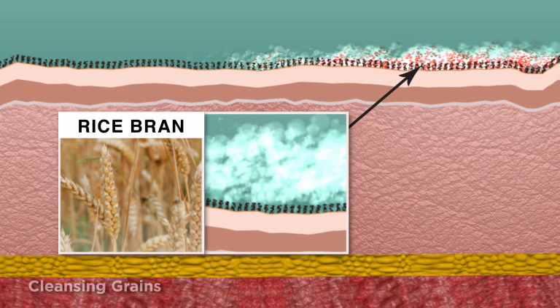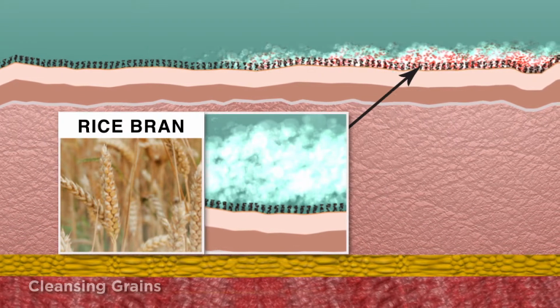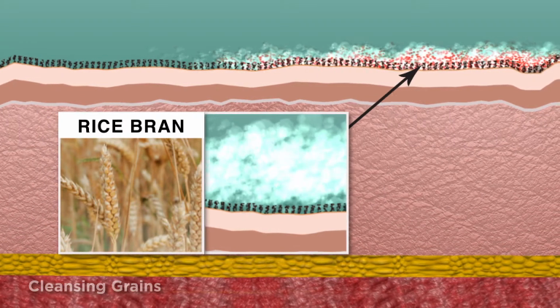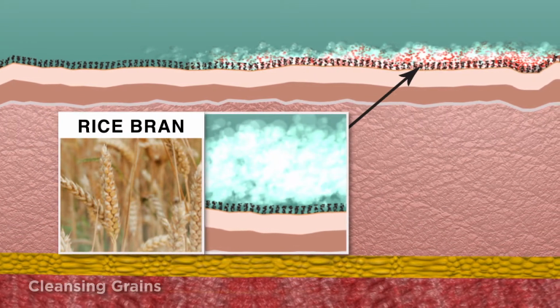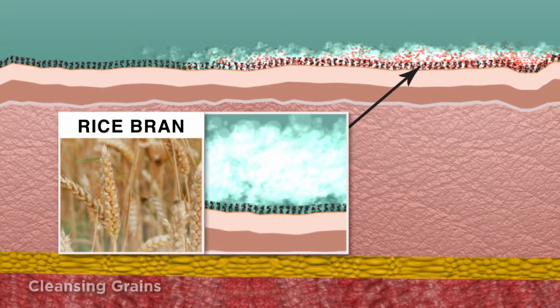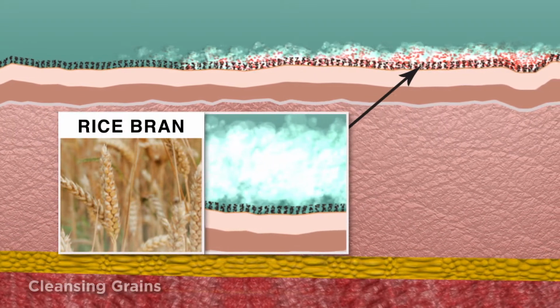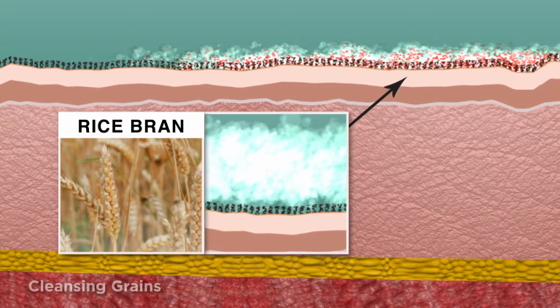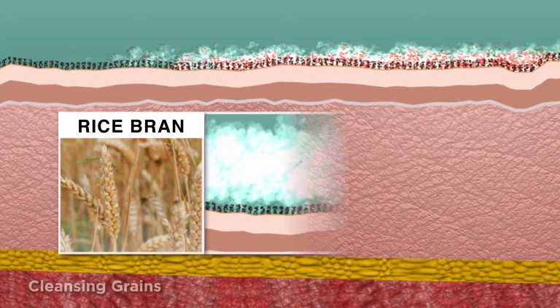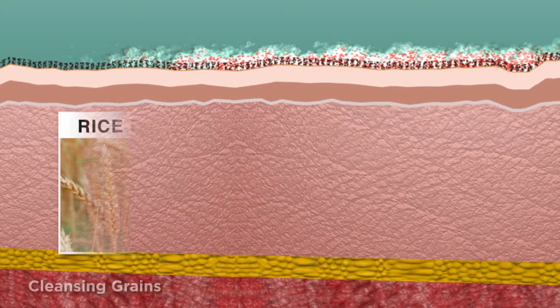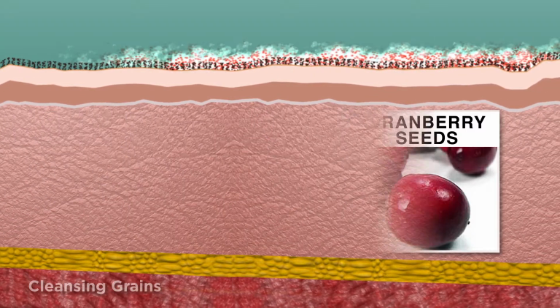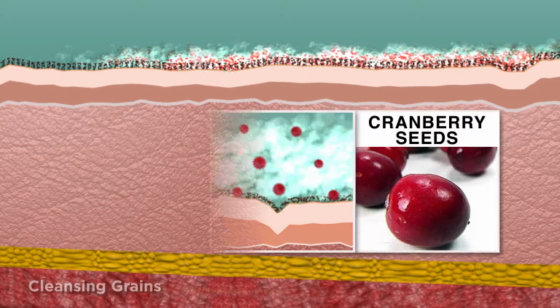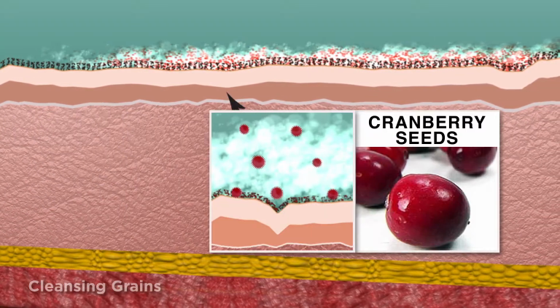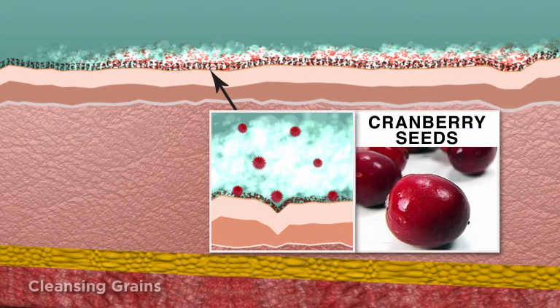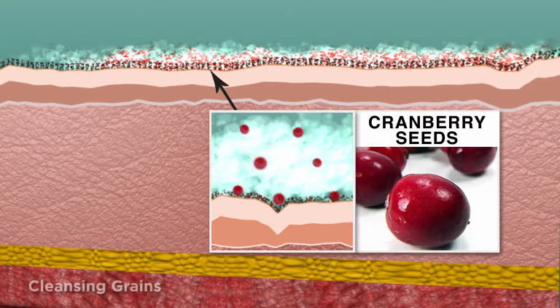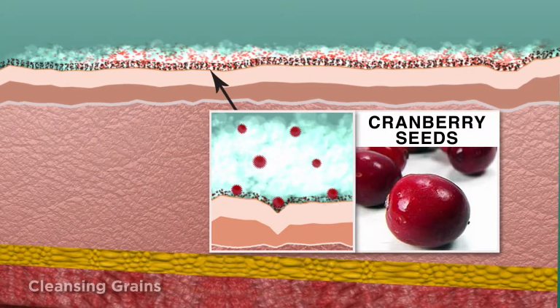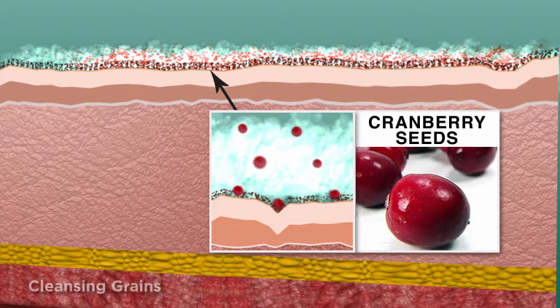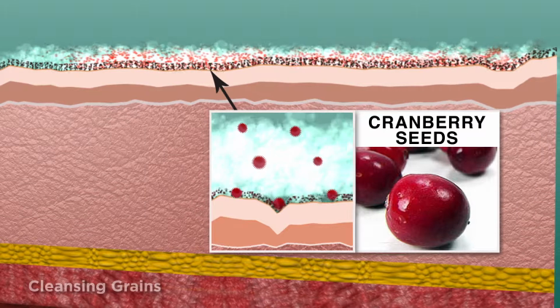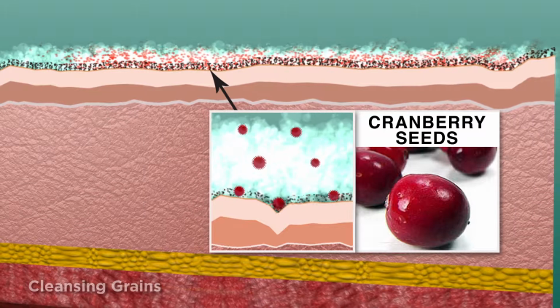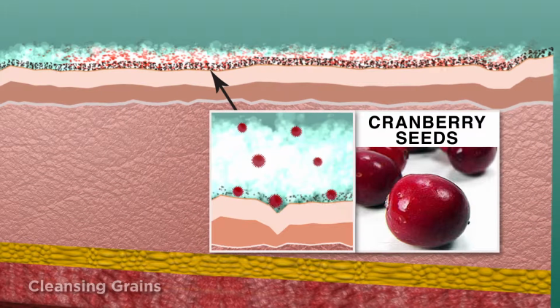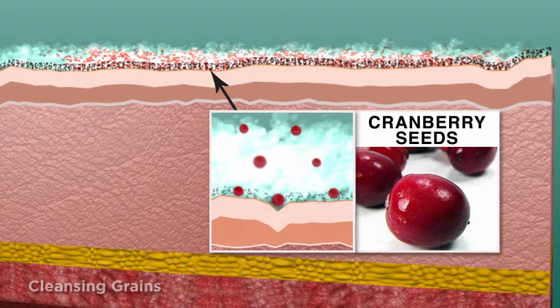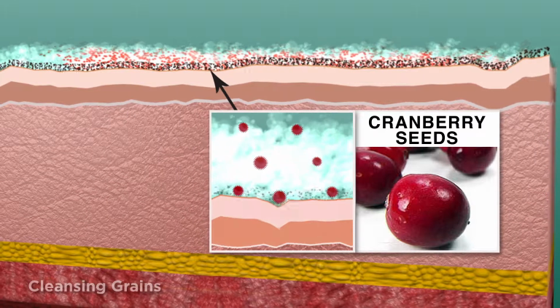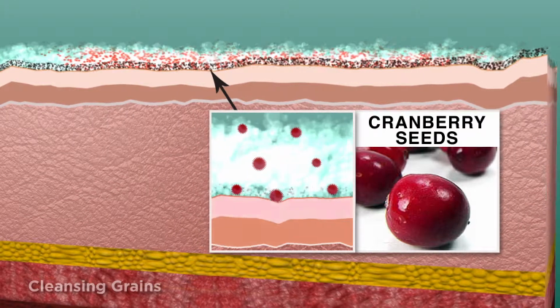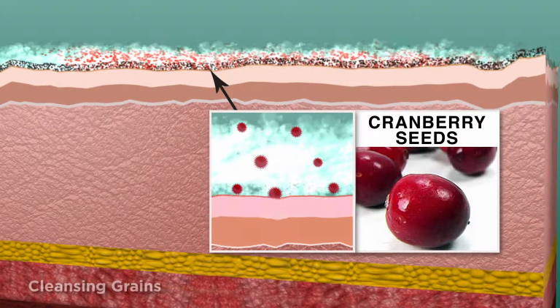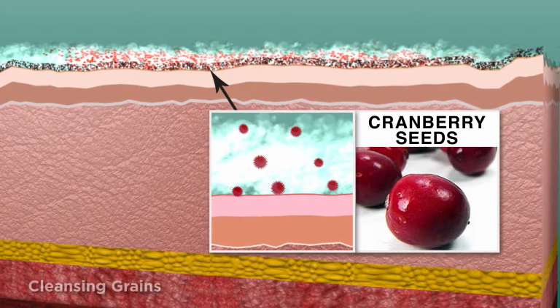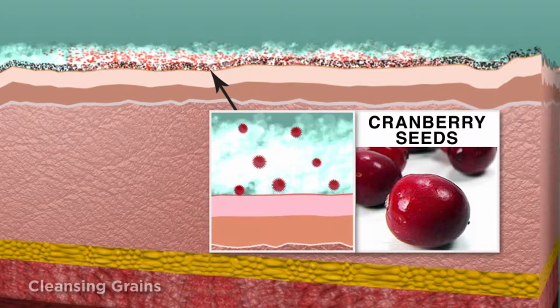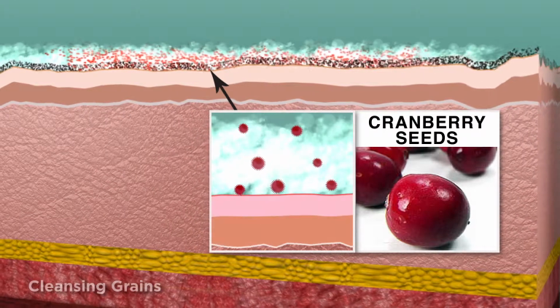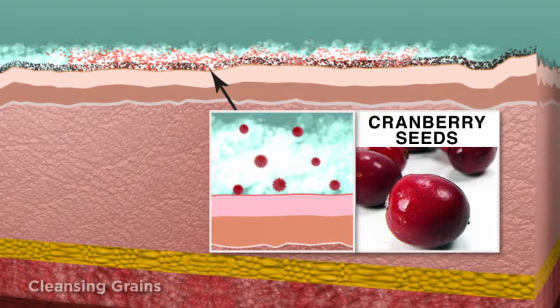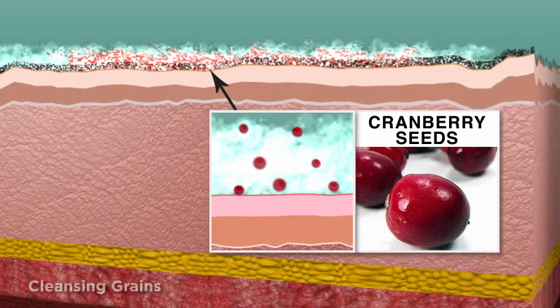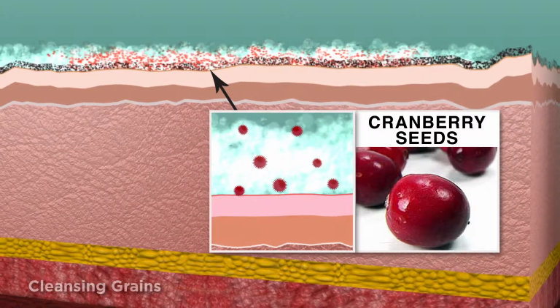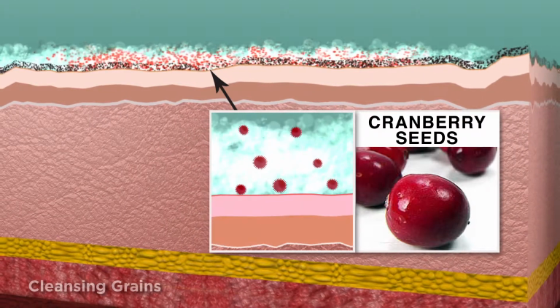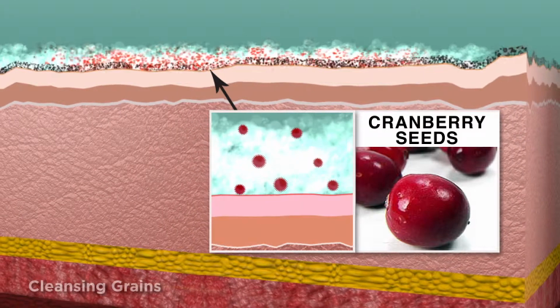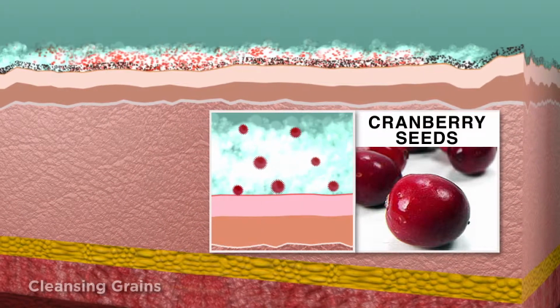Then, natural cranberry seeds provide a deep sweeping clean to lift away surface debris and promote skin clarity.